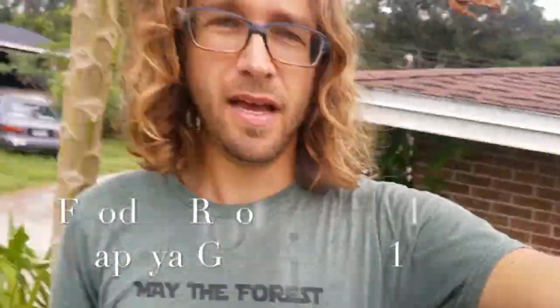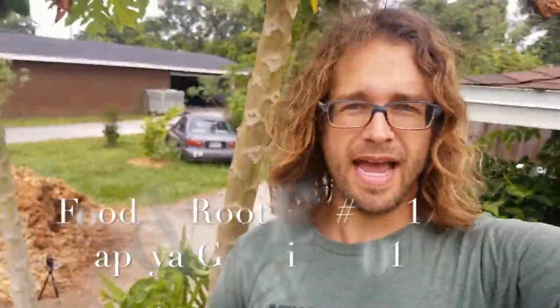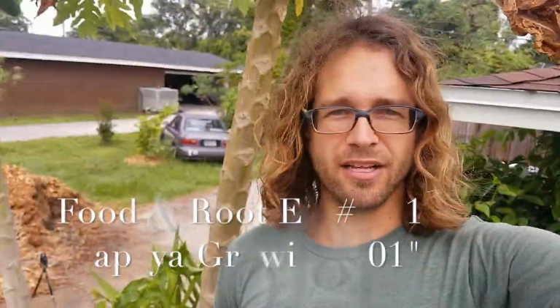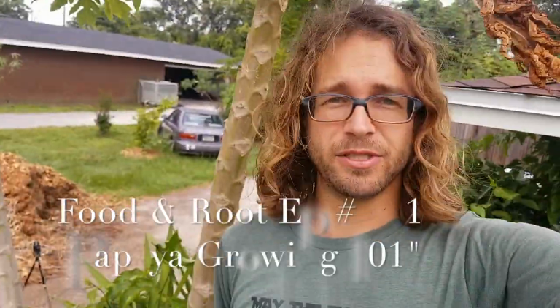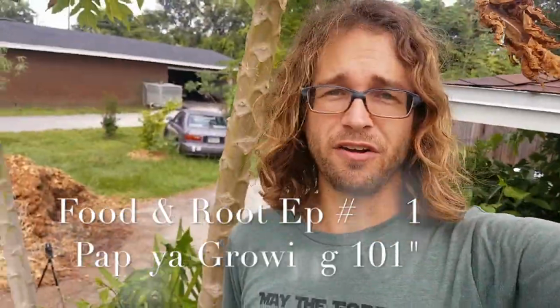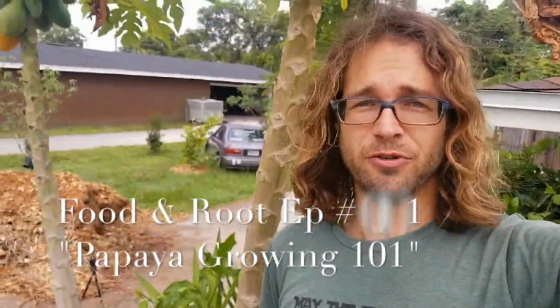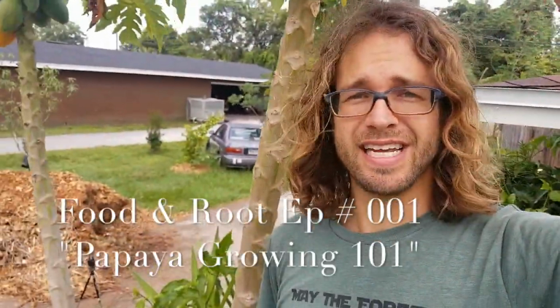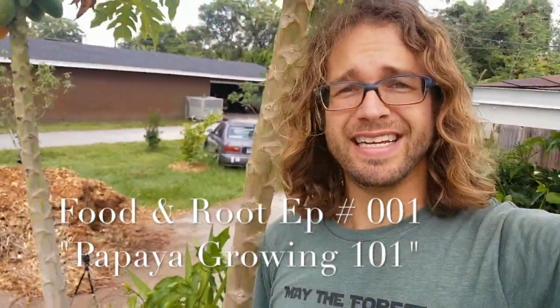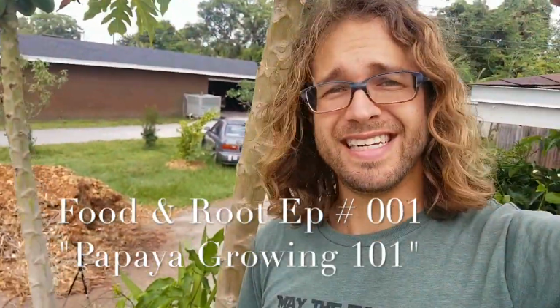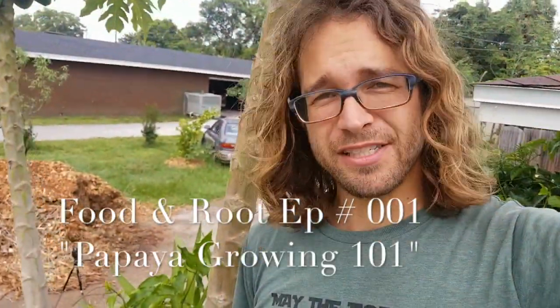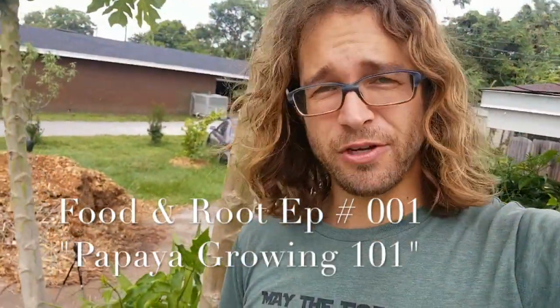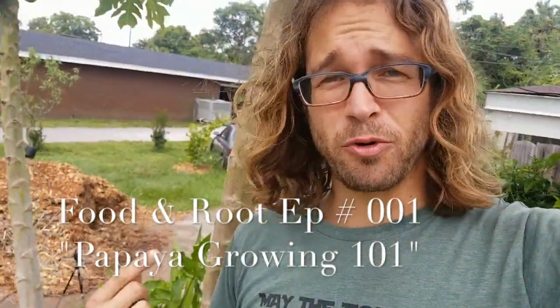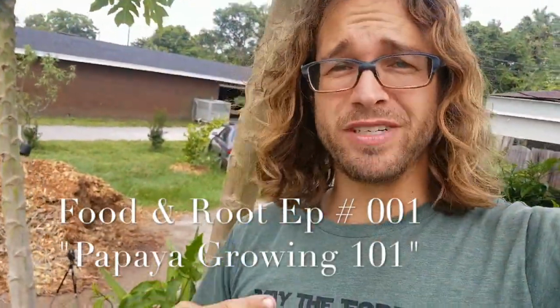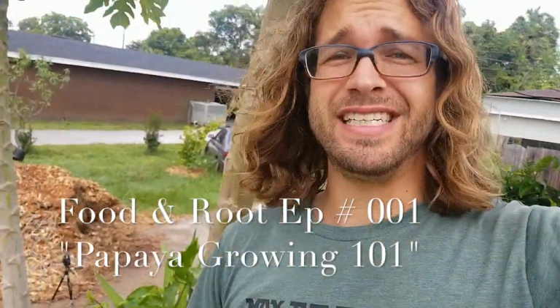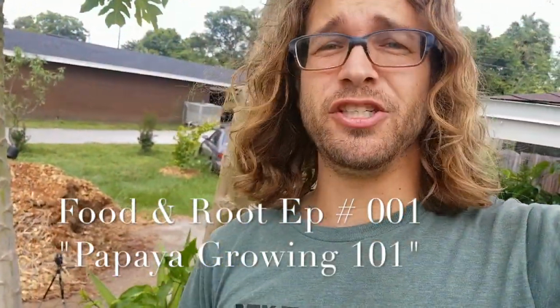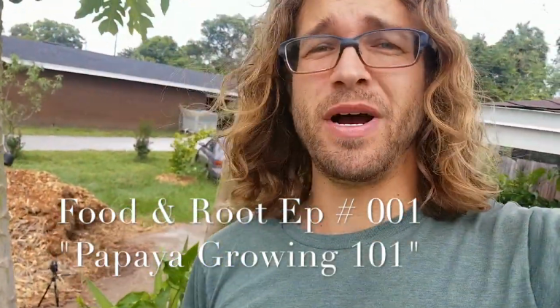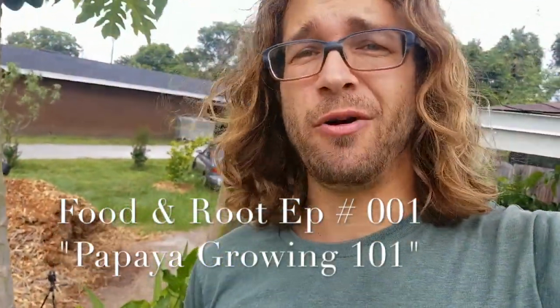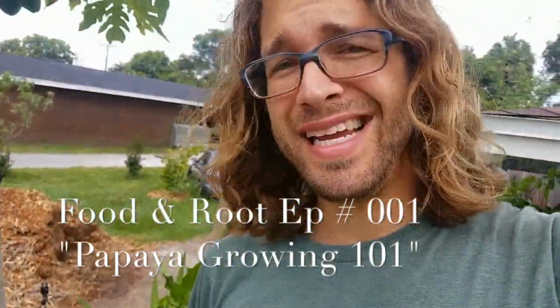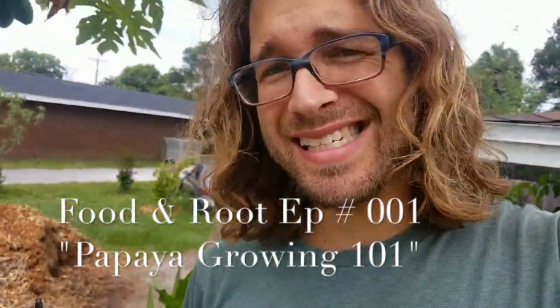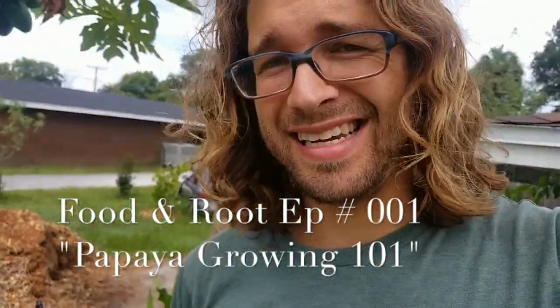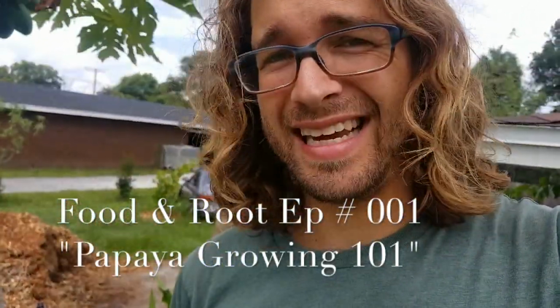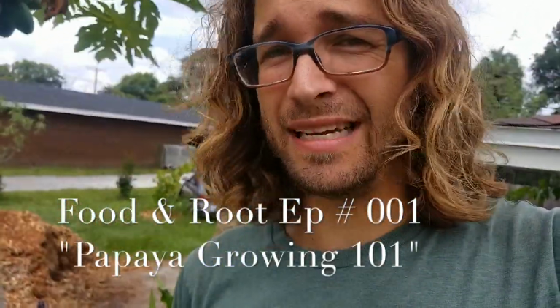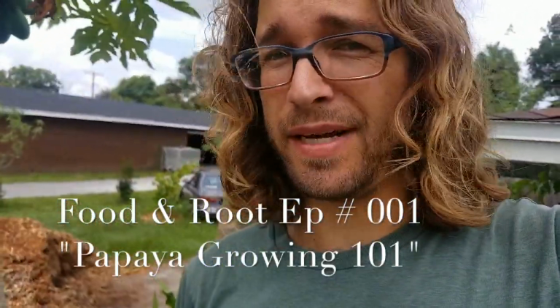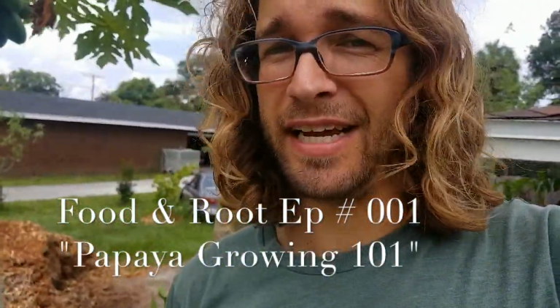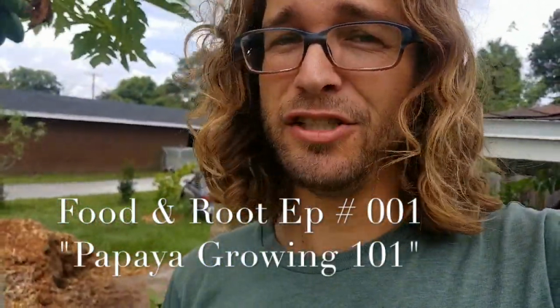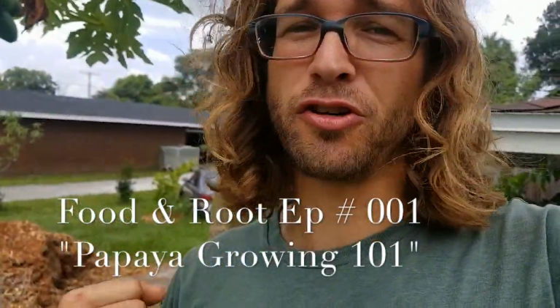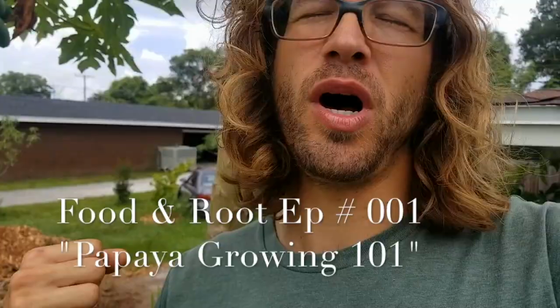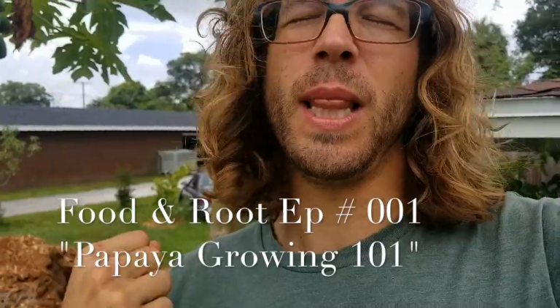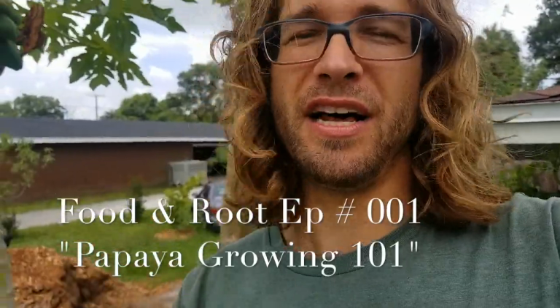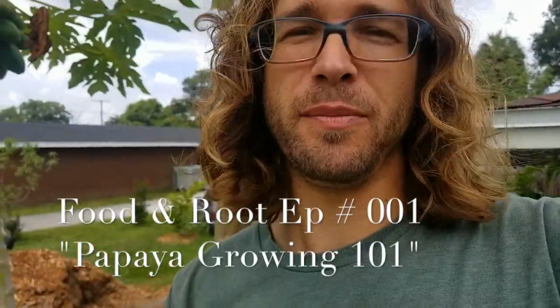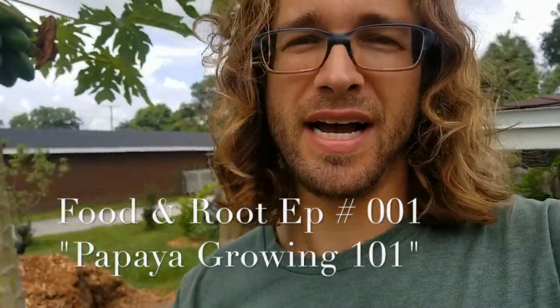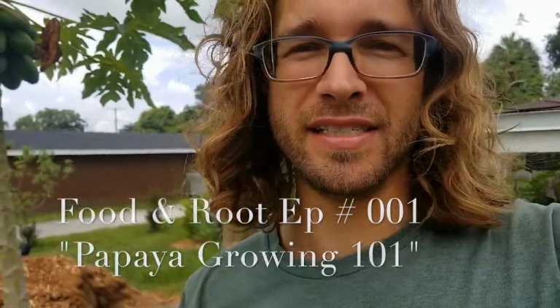Hey y'all, I'm J. Harvey Lewis and in today's video I'm going to teach you how easy it can be to grow a lot of papayas.